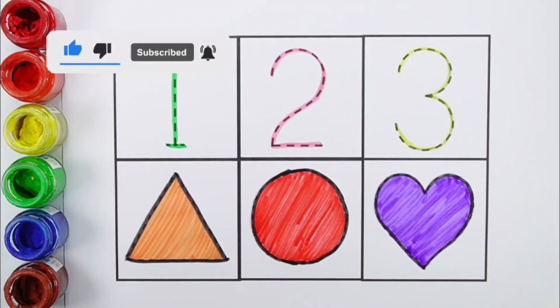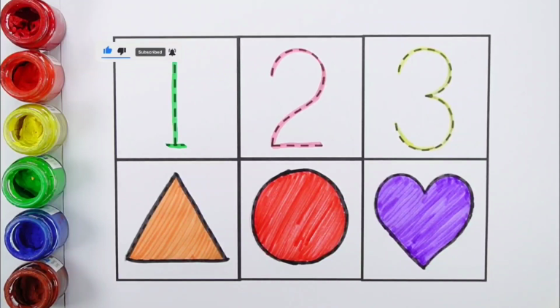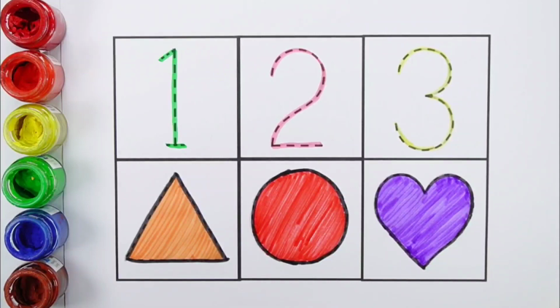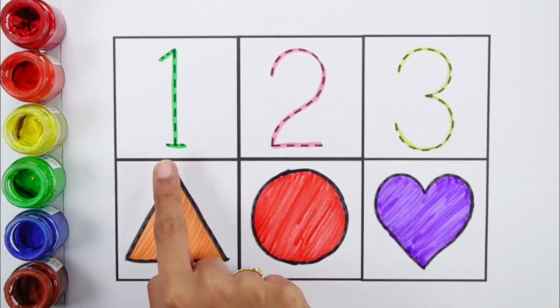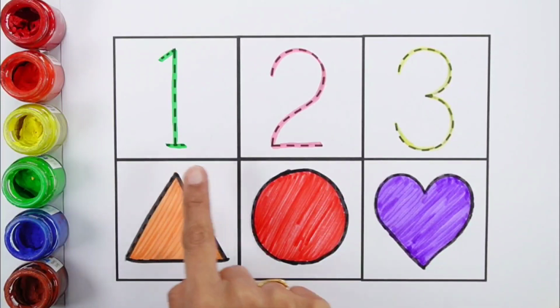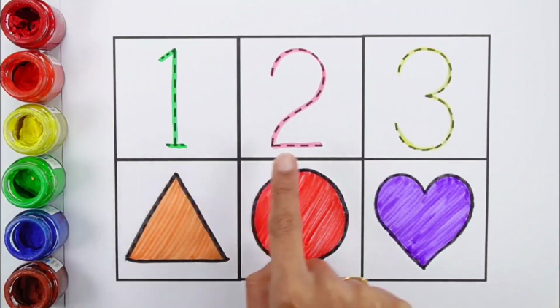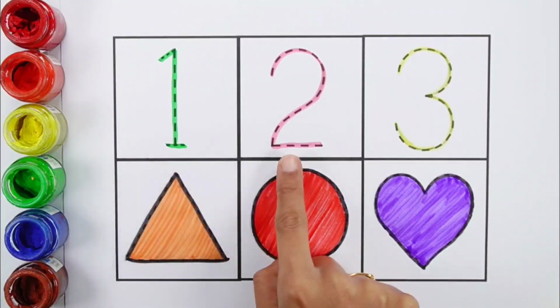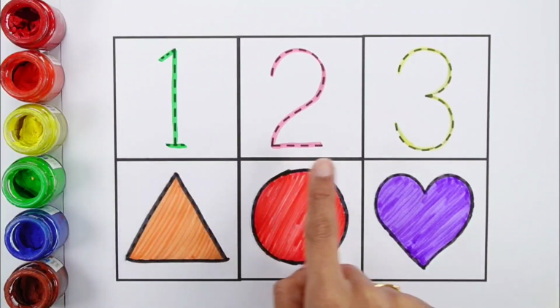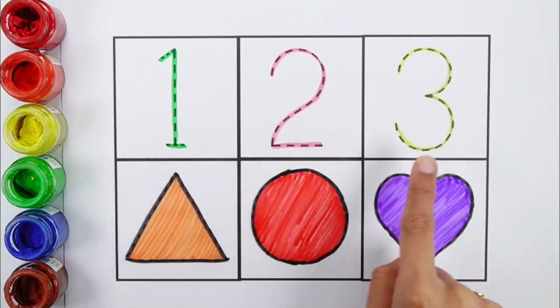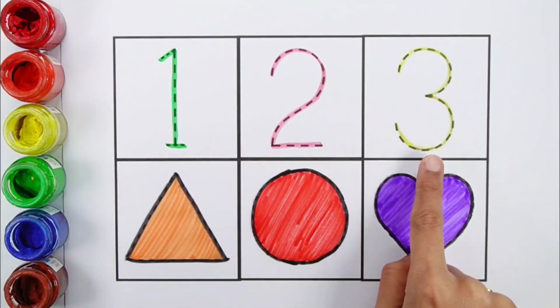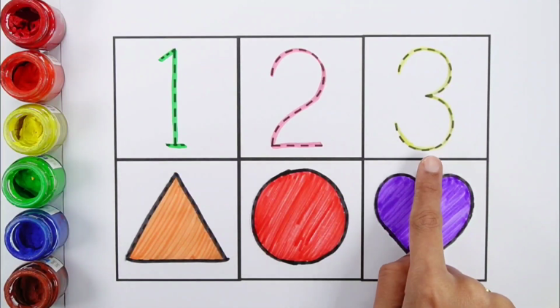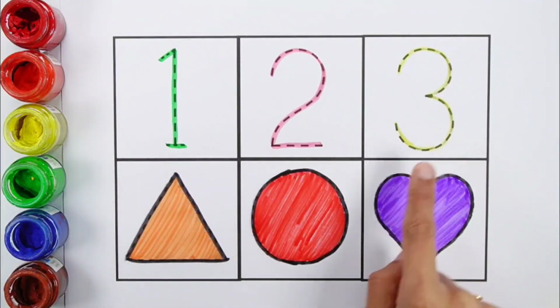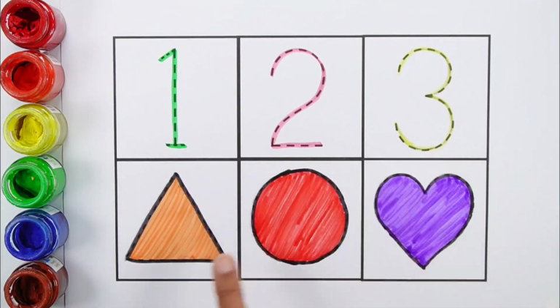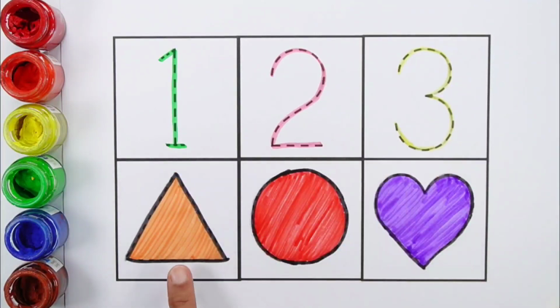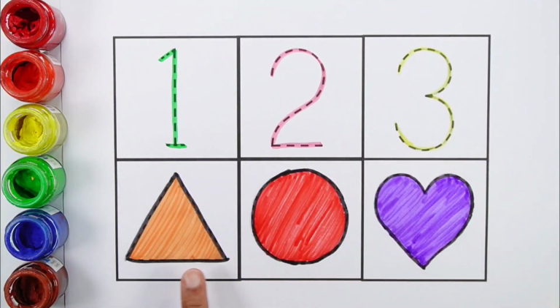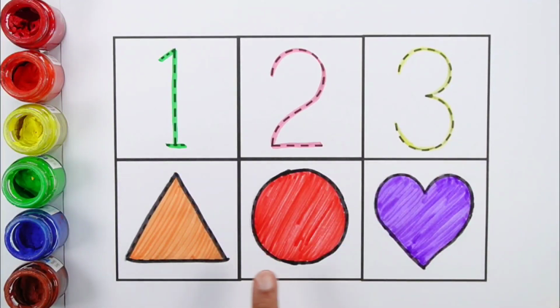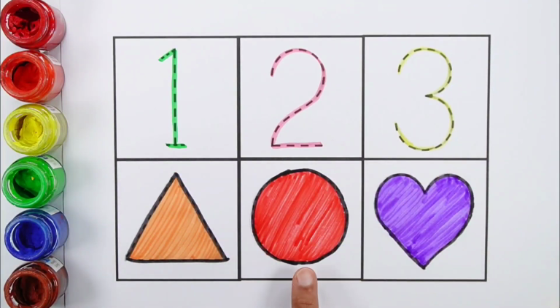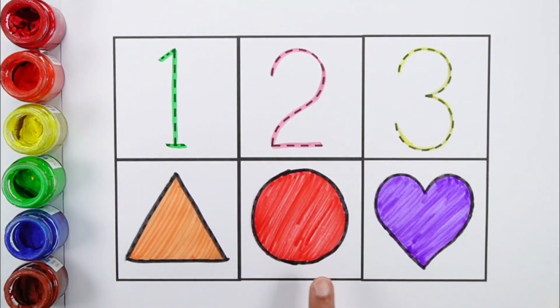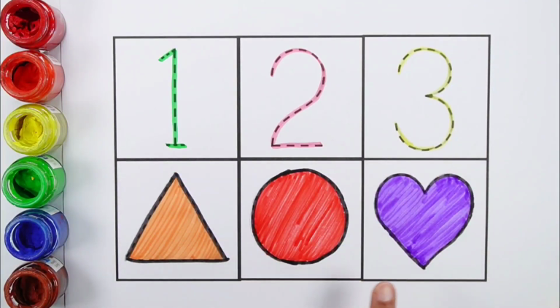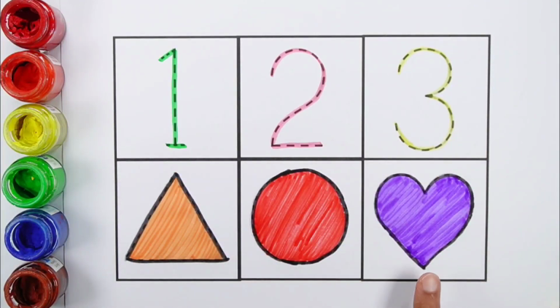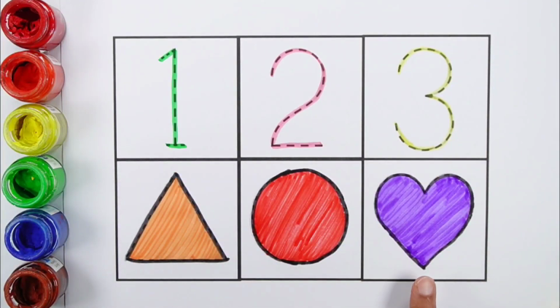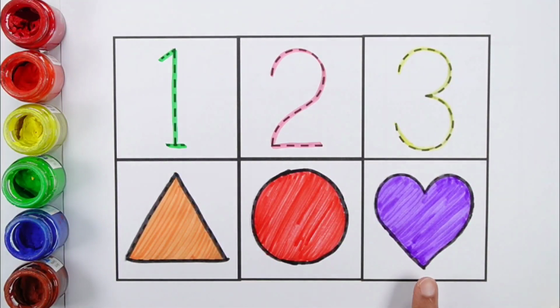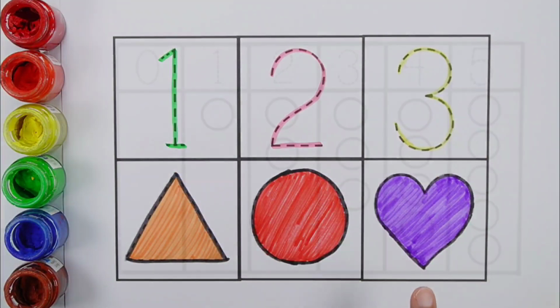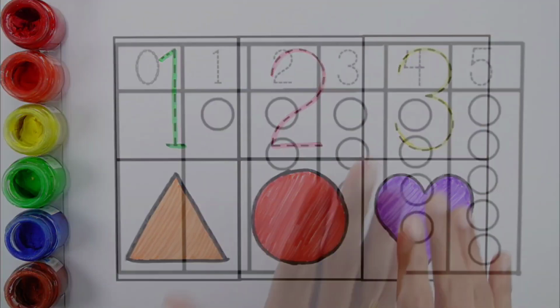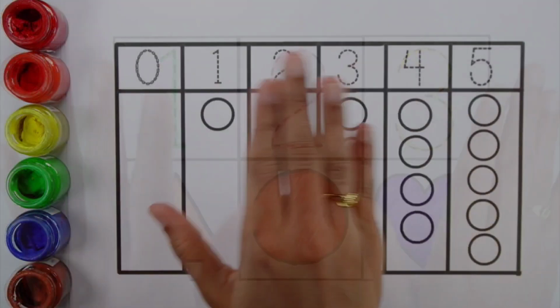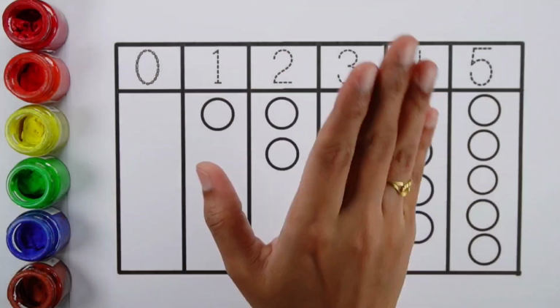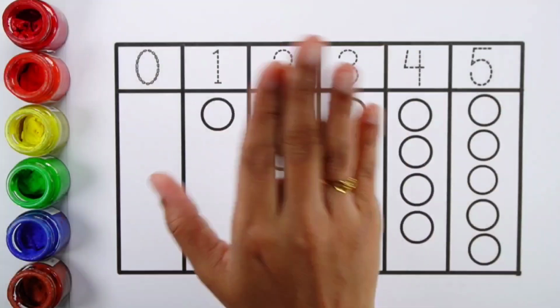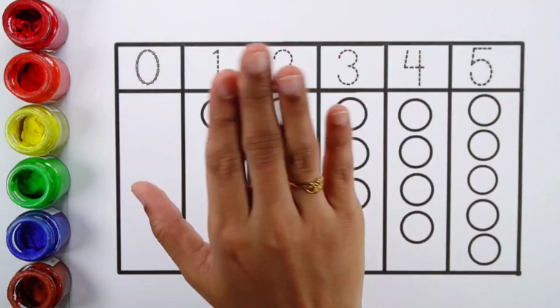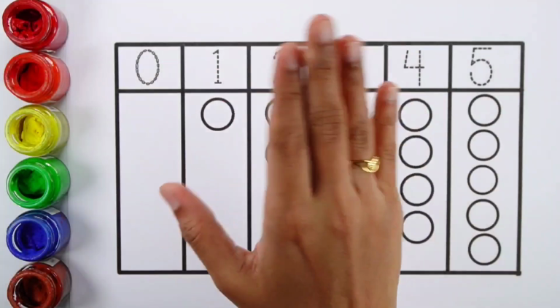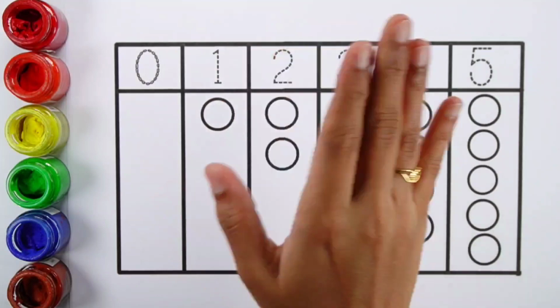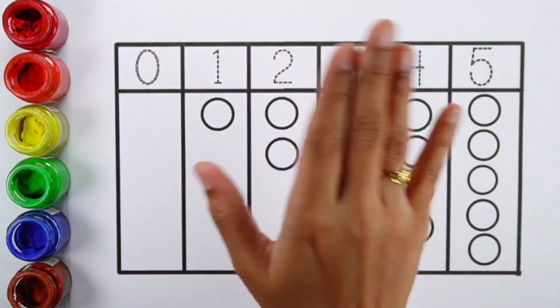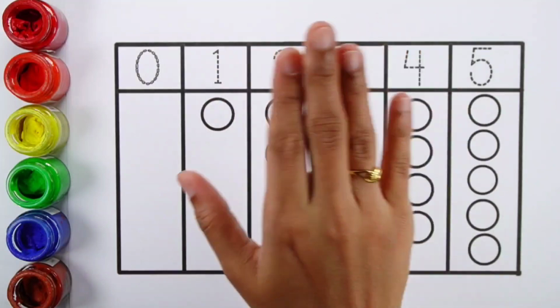1, 2, 3. Triangle, Circle, Heart. Hello guys!